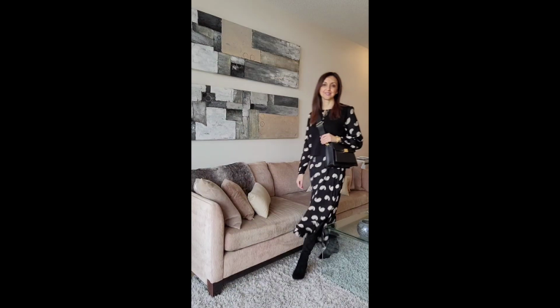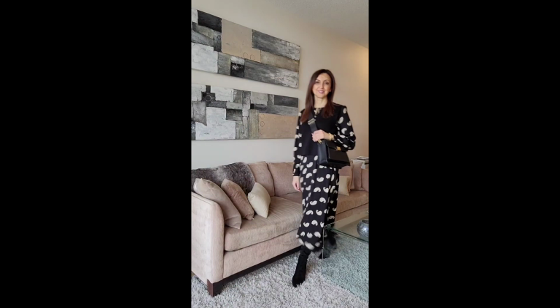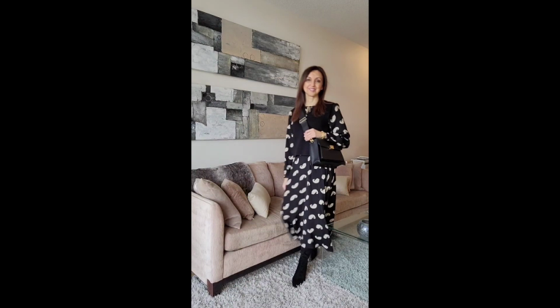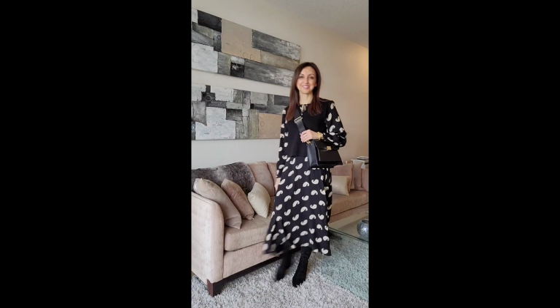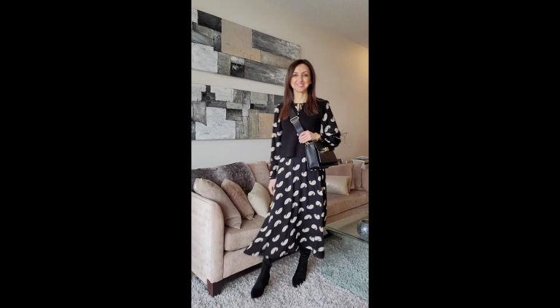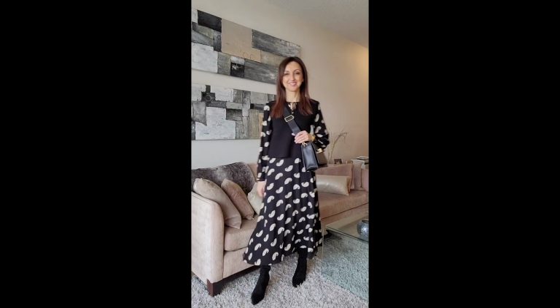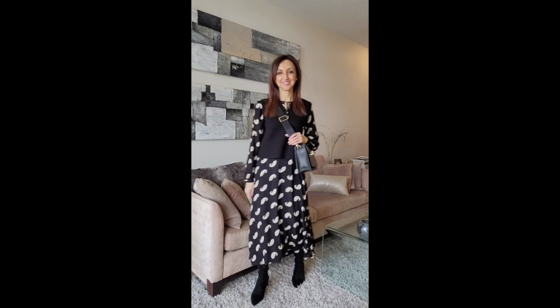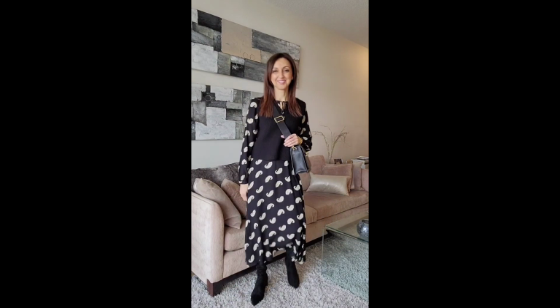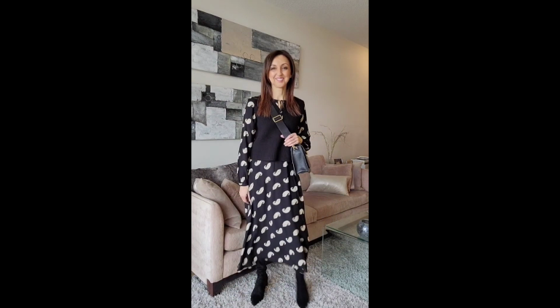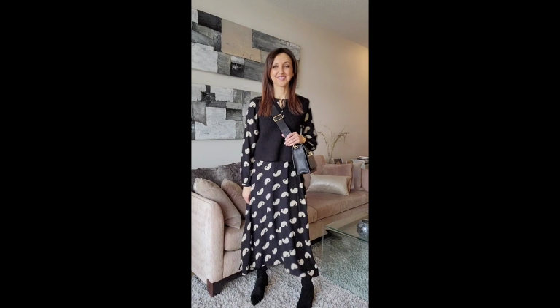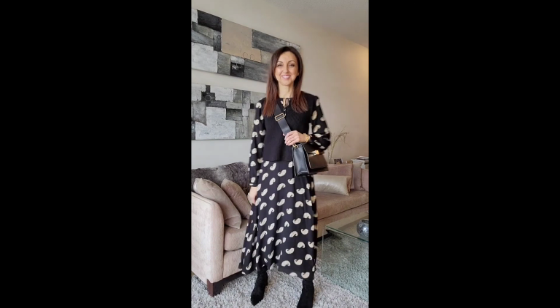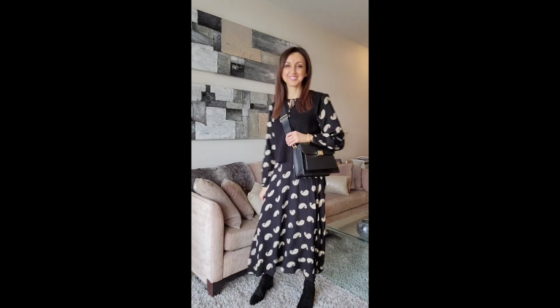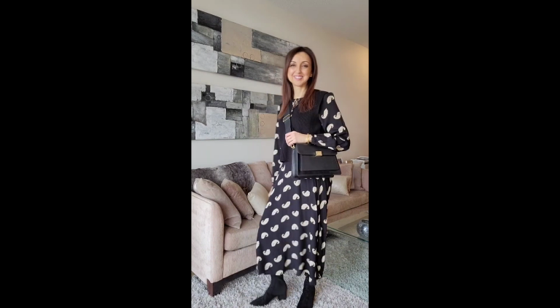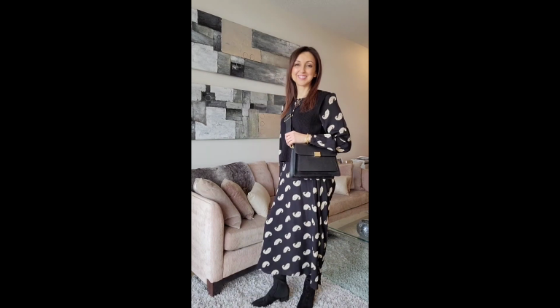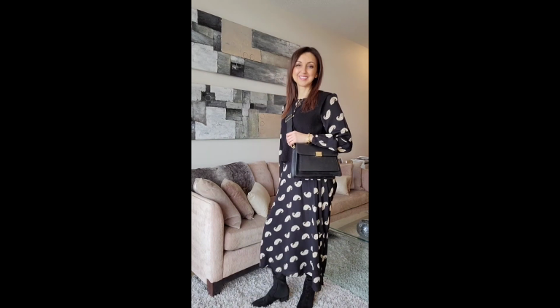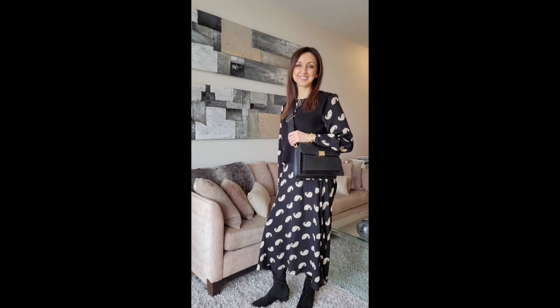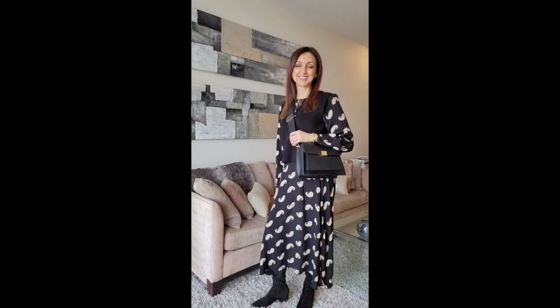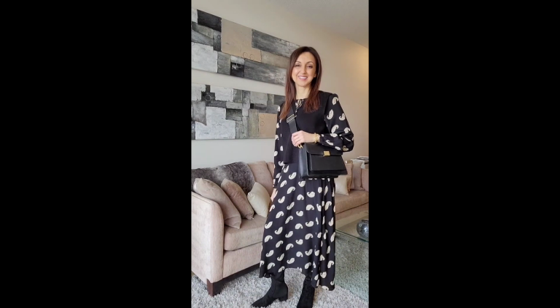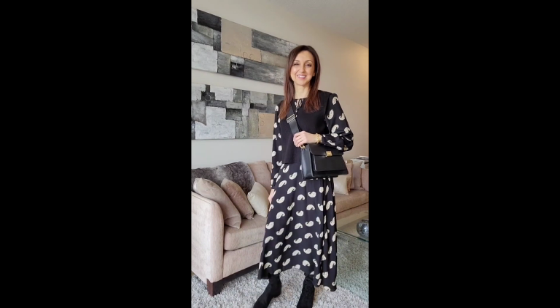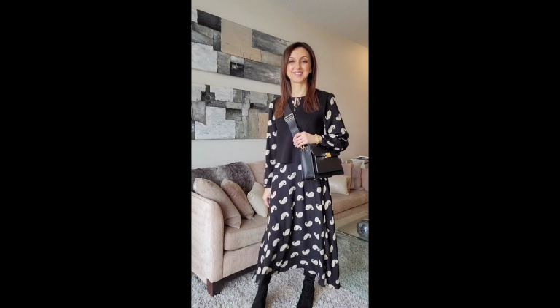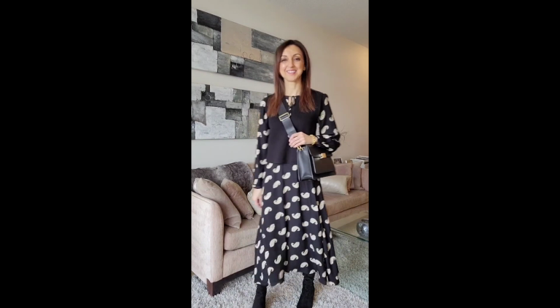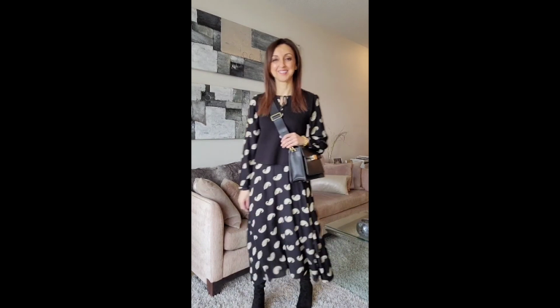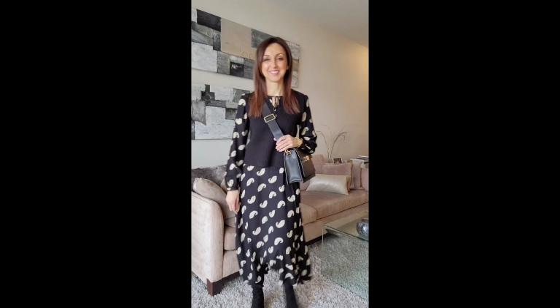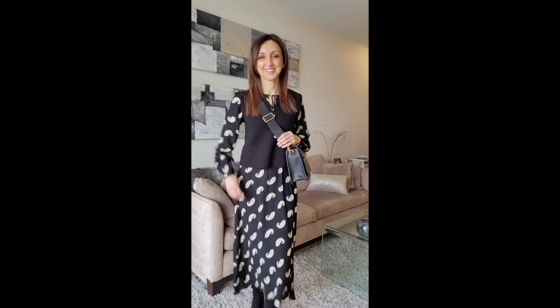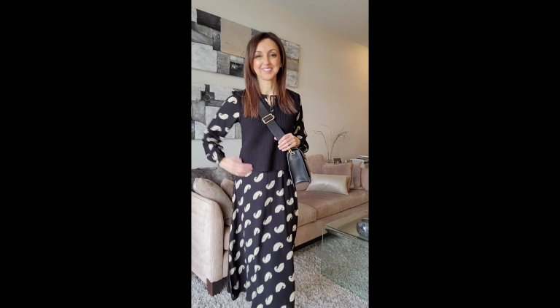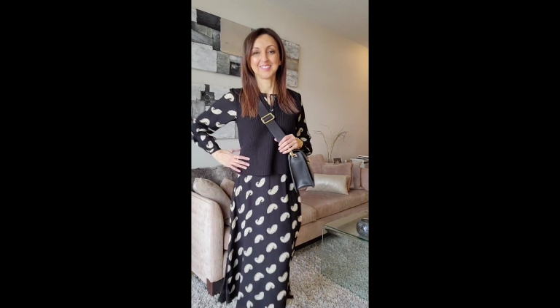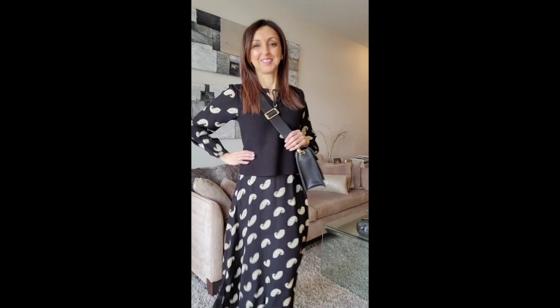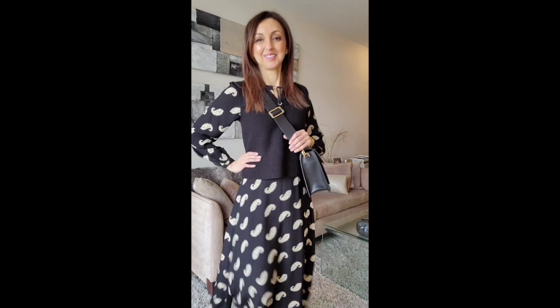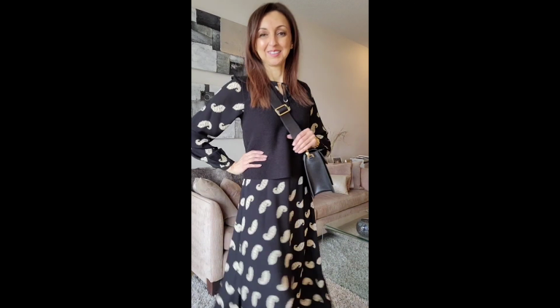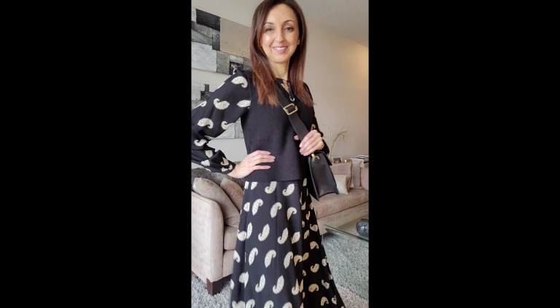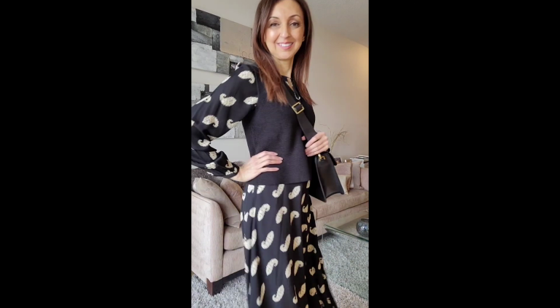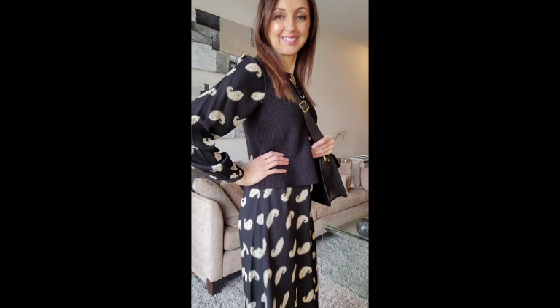In this next outfit, I am wearing the same black vest with a midi dress and over the knee boots.